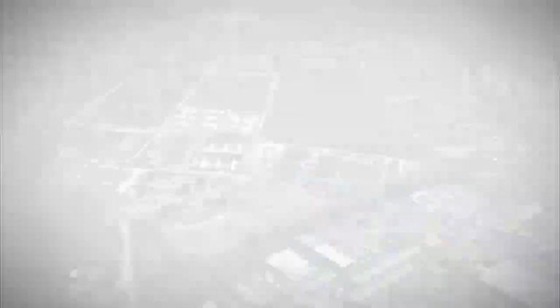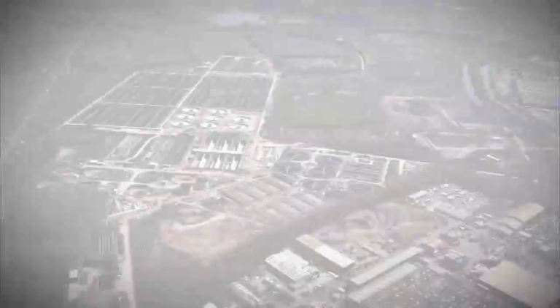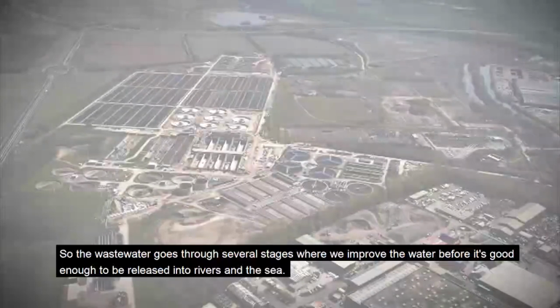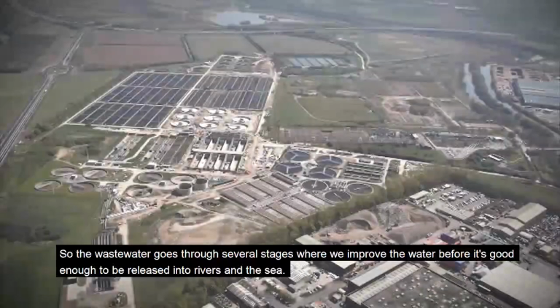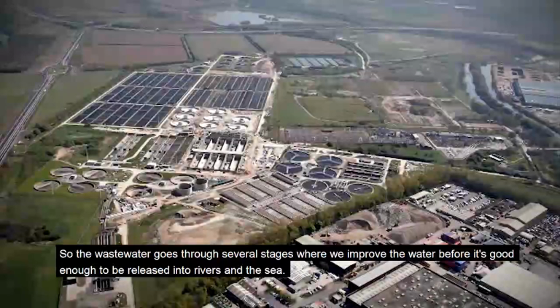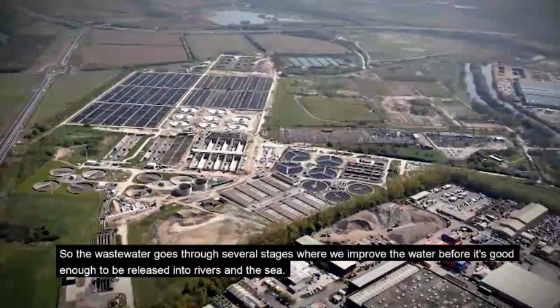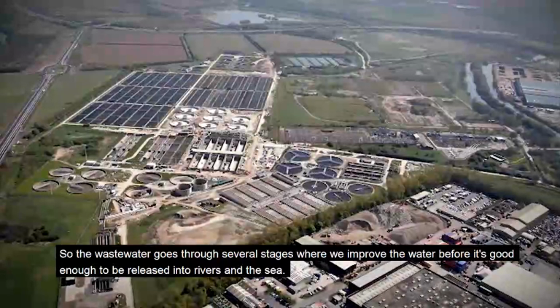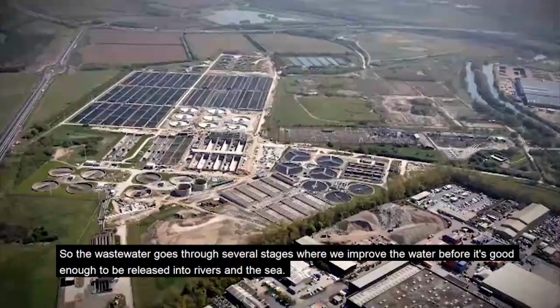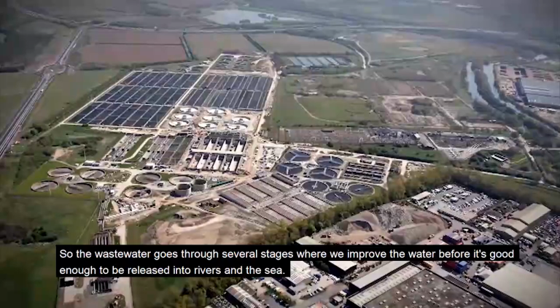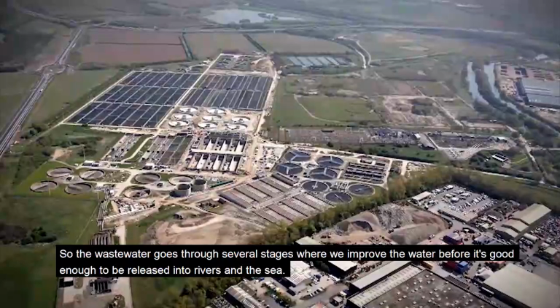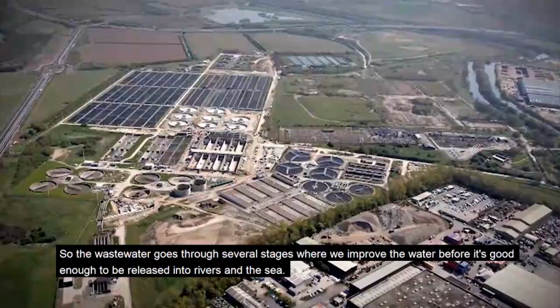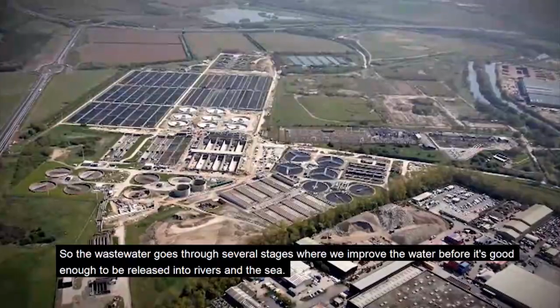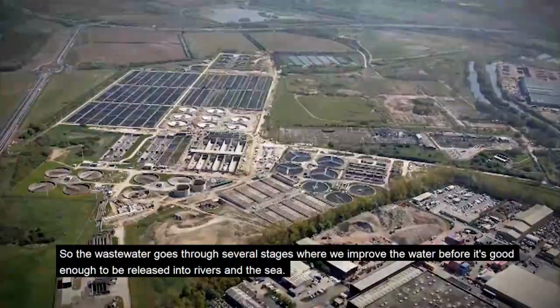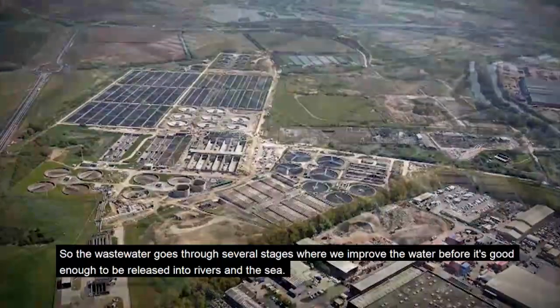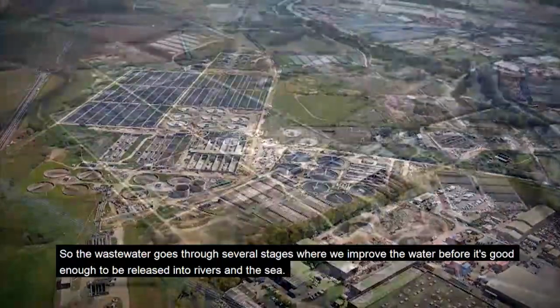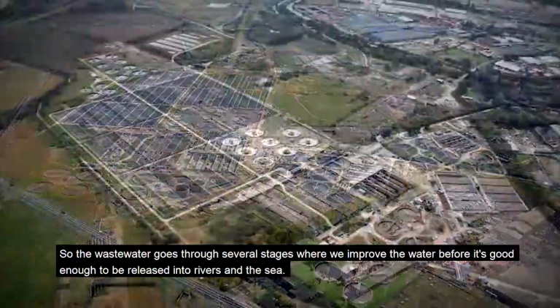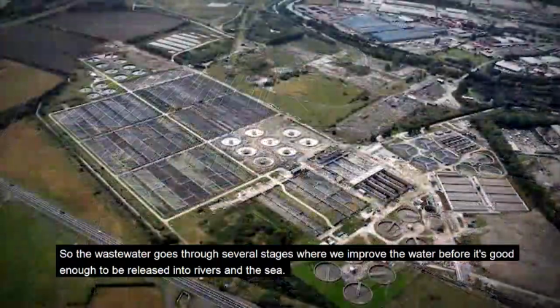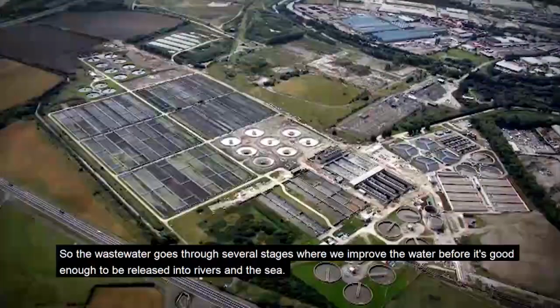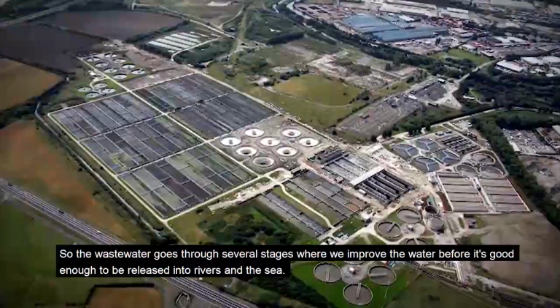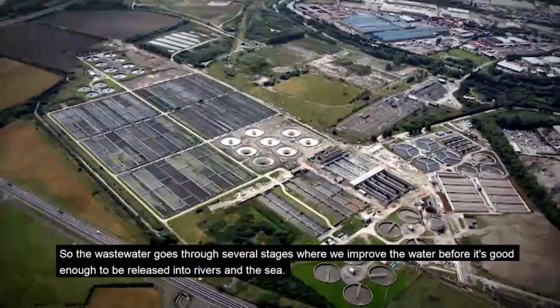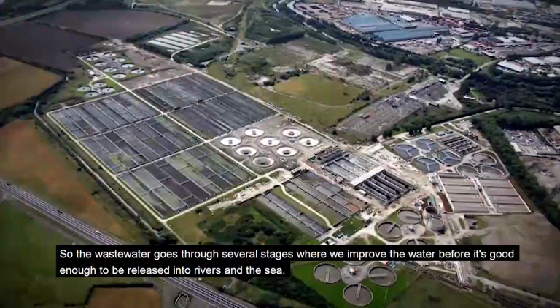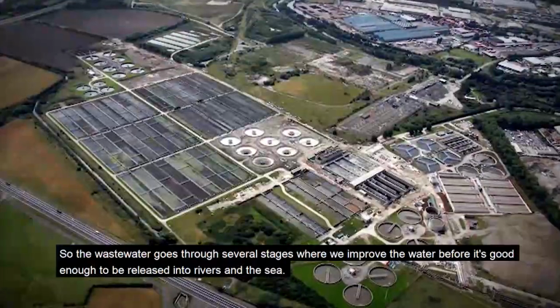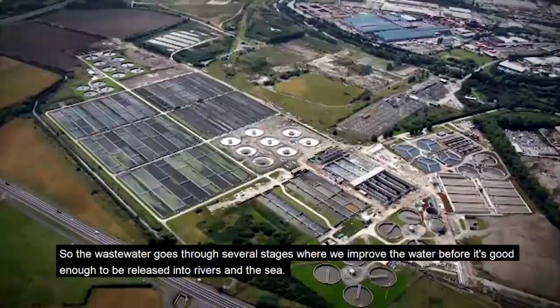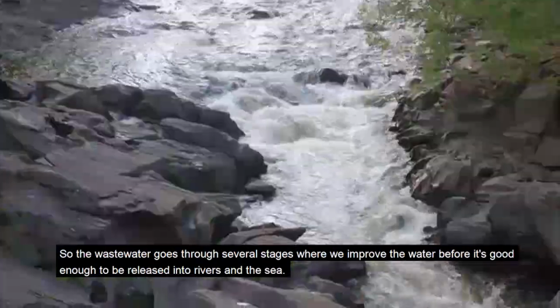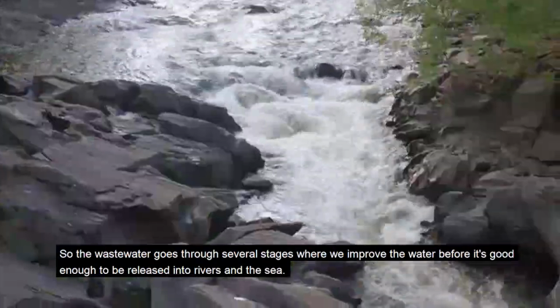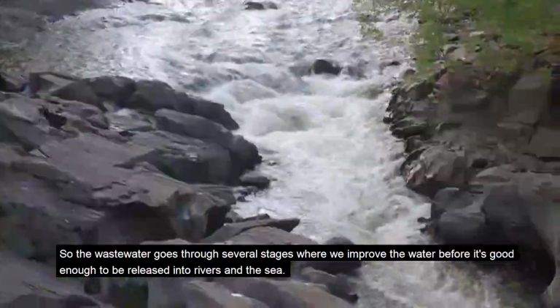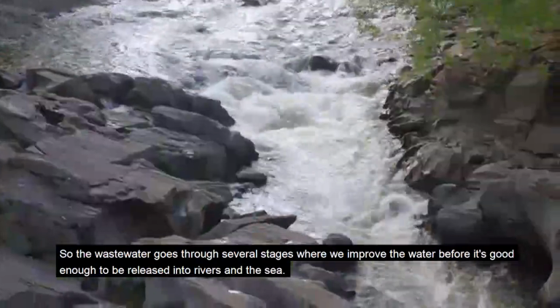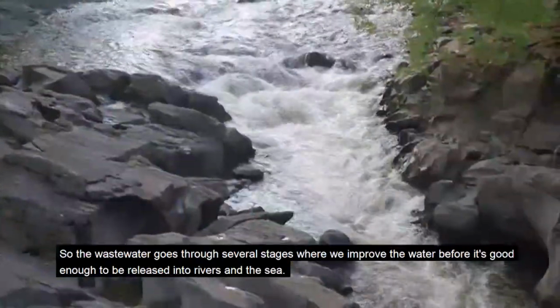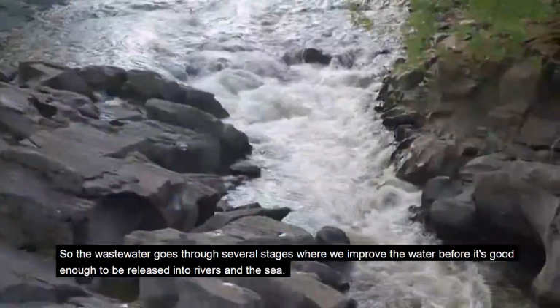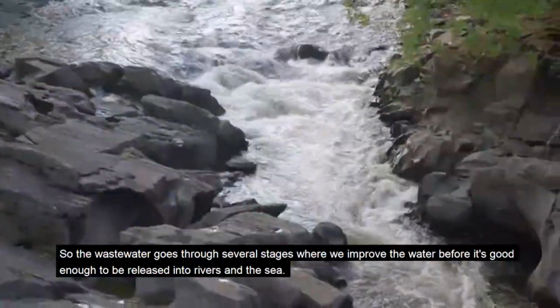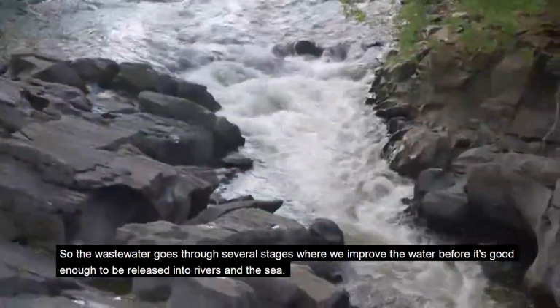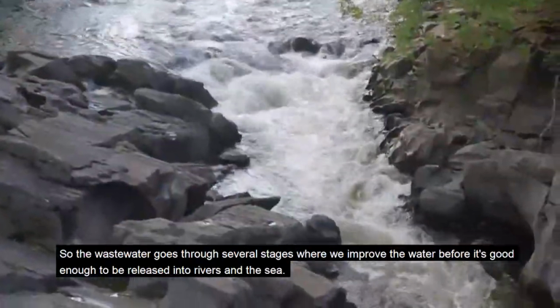The wastewater goes through several stages where we improve the water until it's good enough to be released into rivers and the sea.